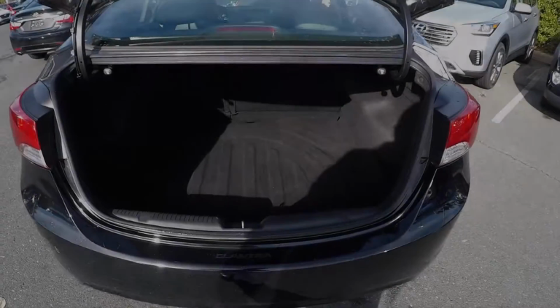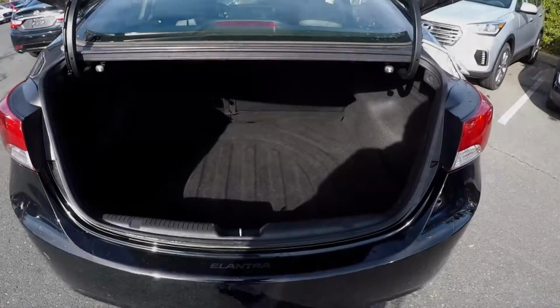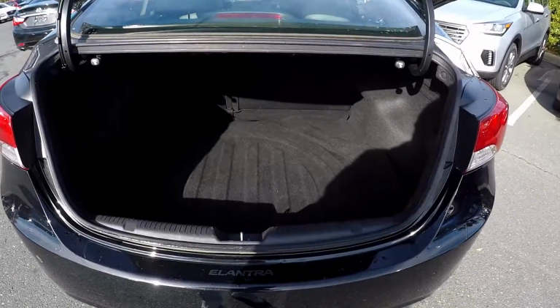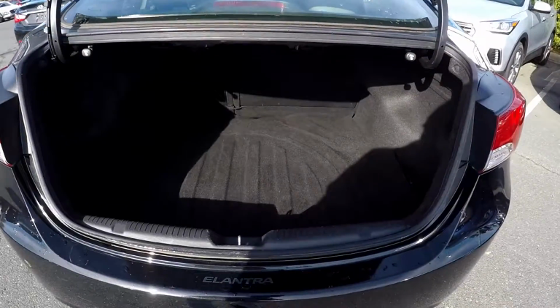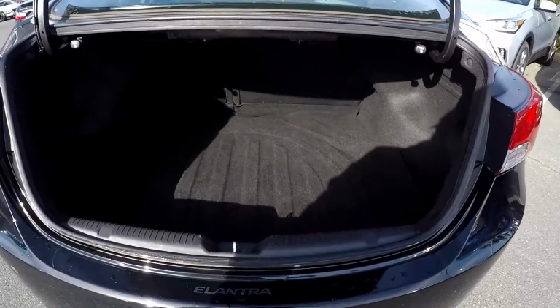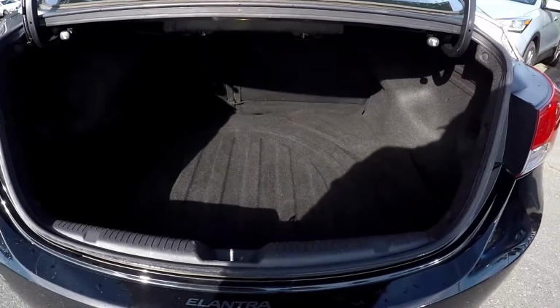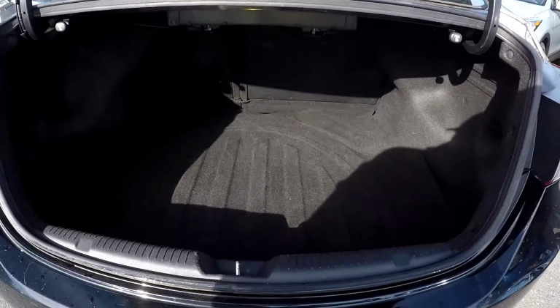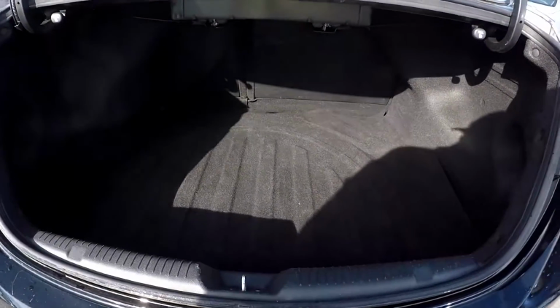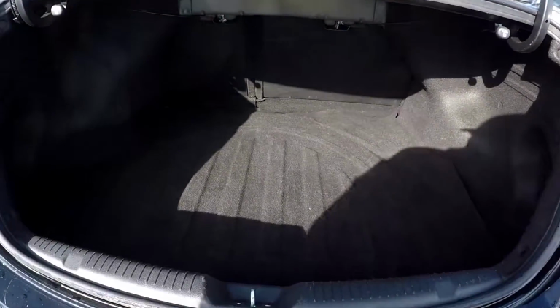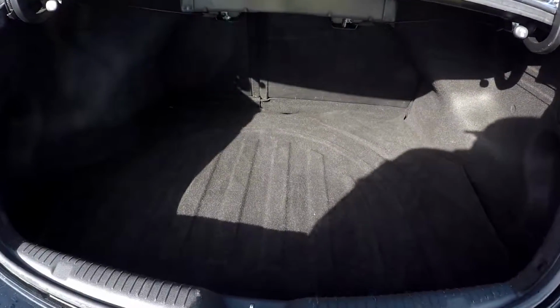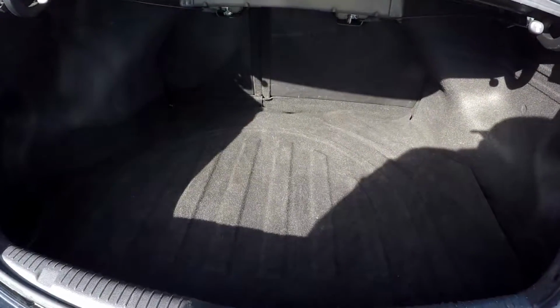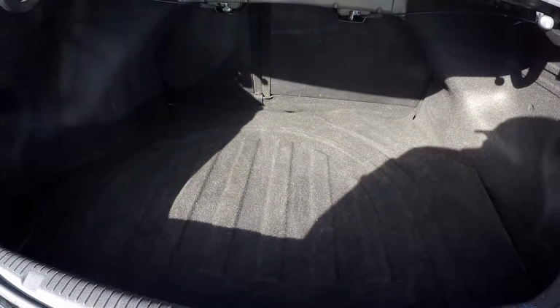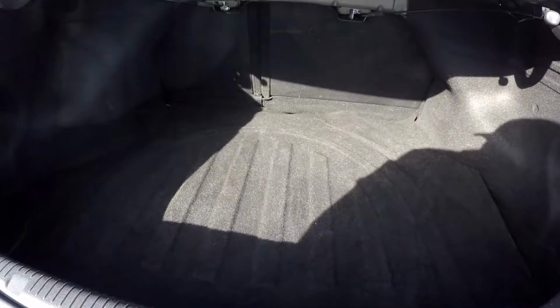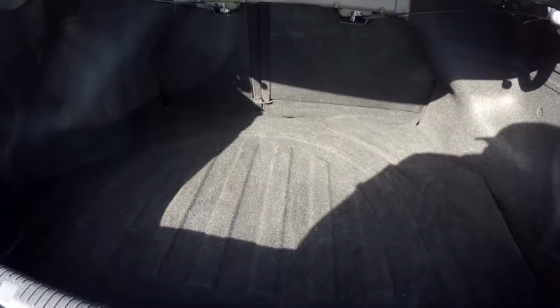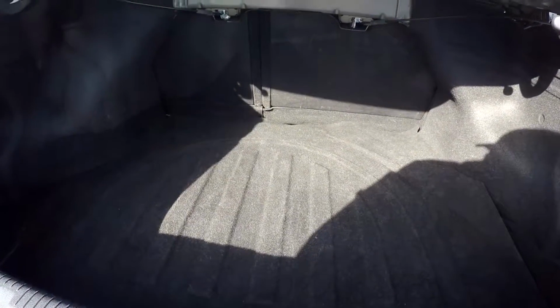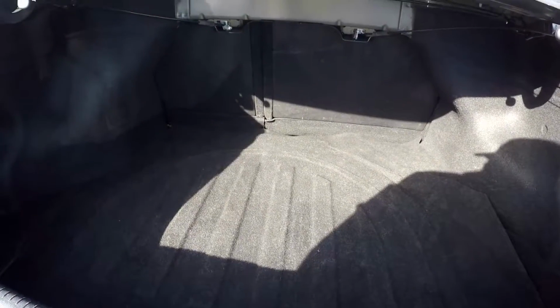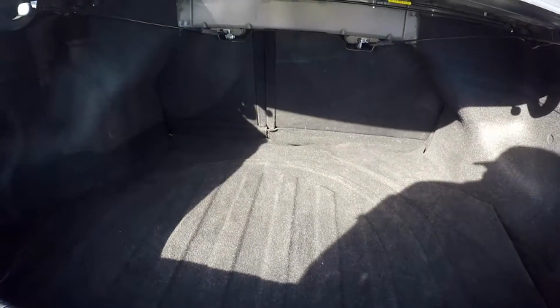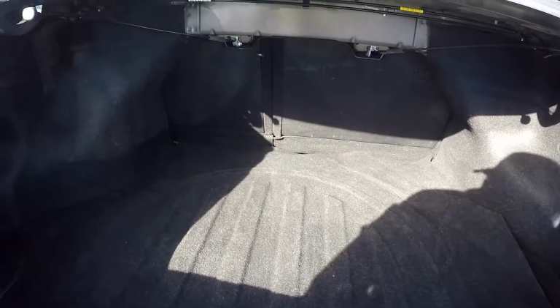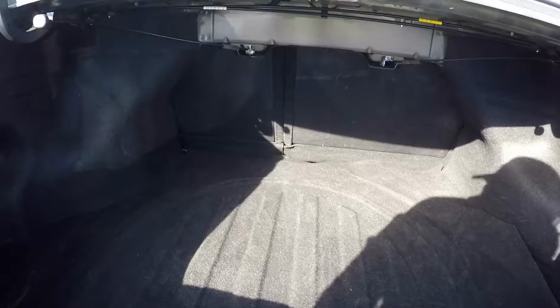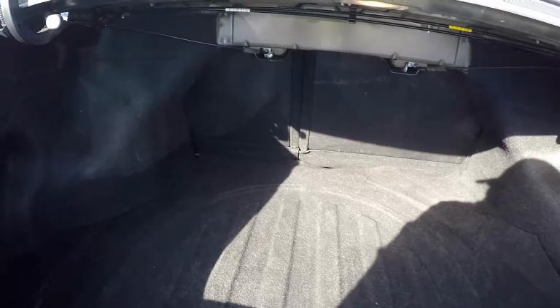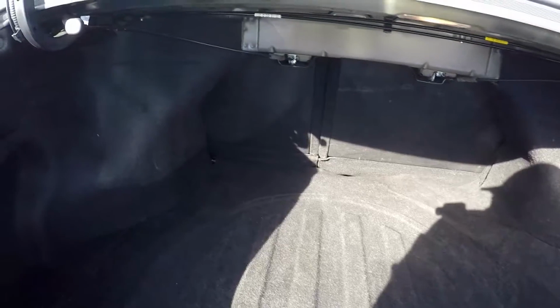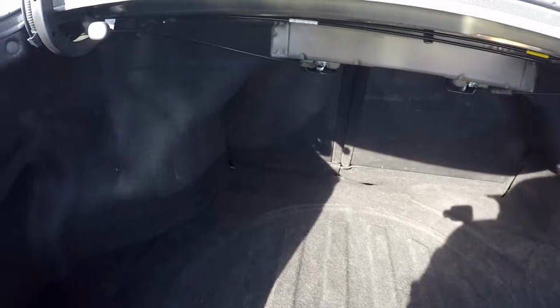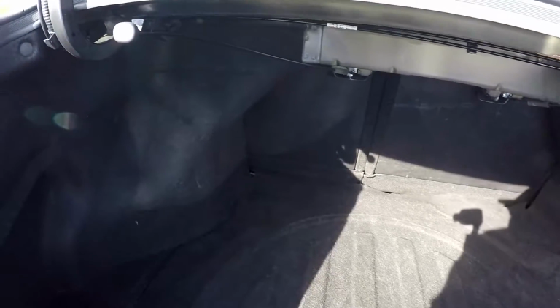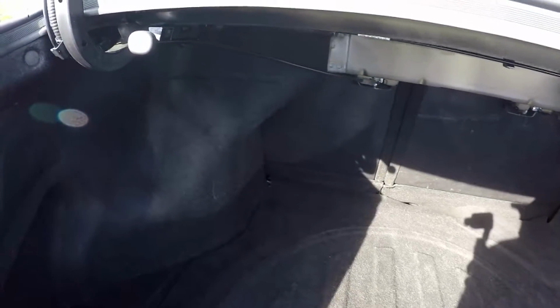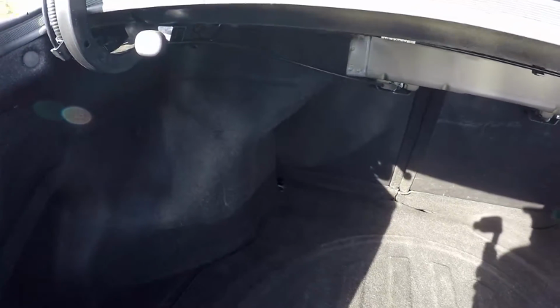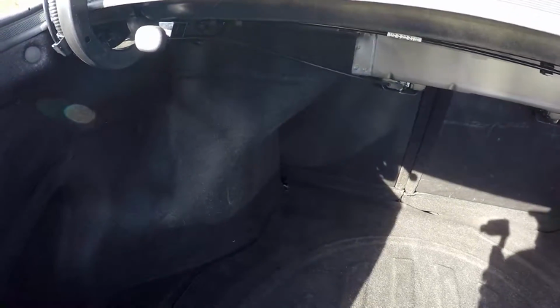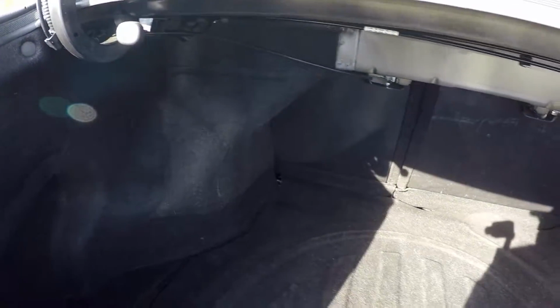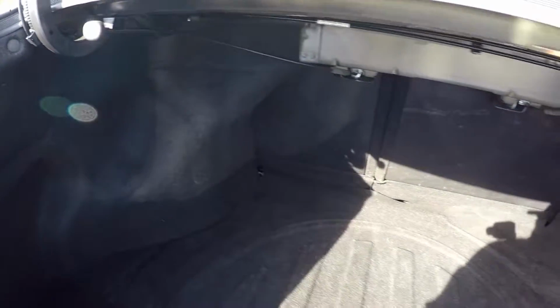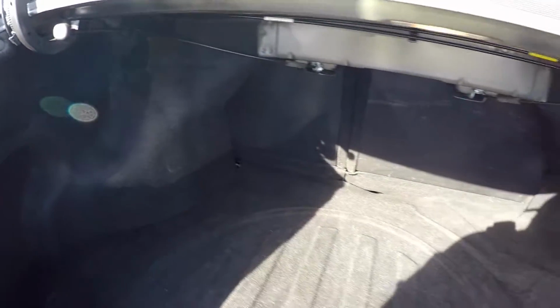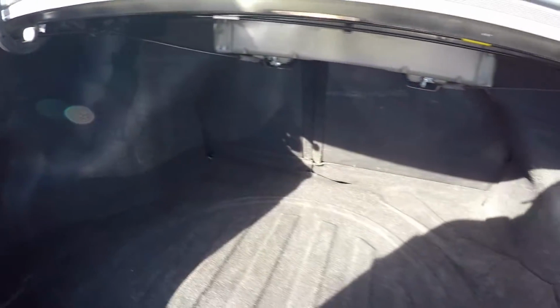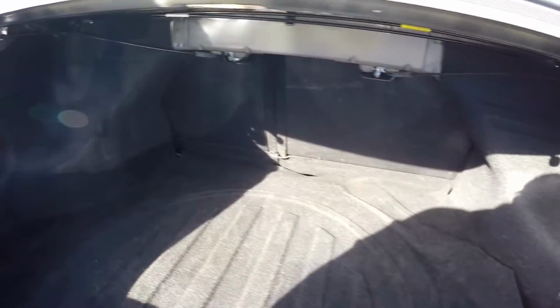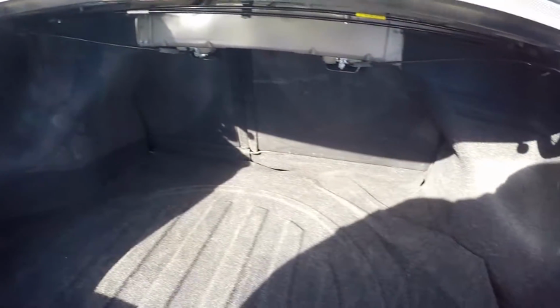Coming into the trunk here — pretty fair room. You're also going to have seat release on both sides.